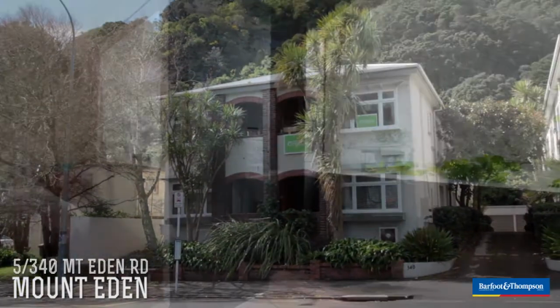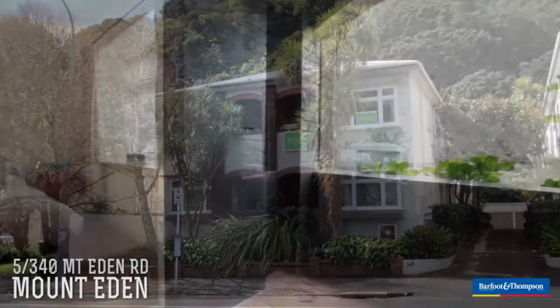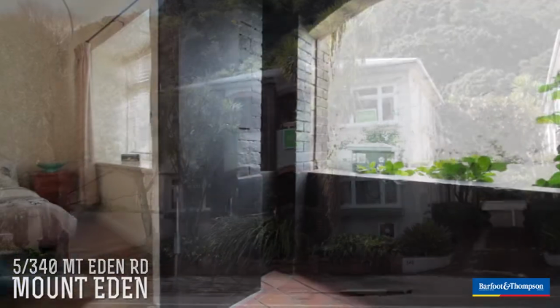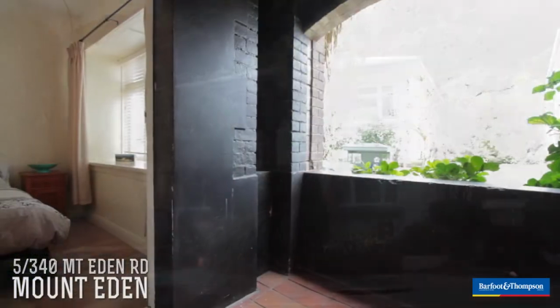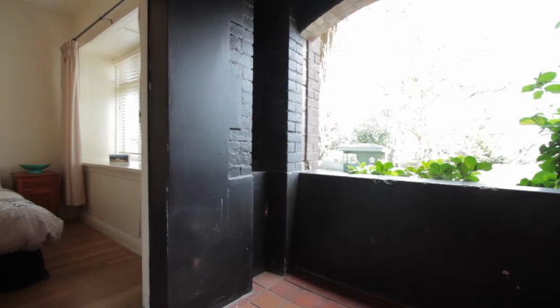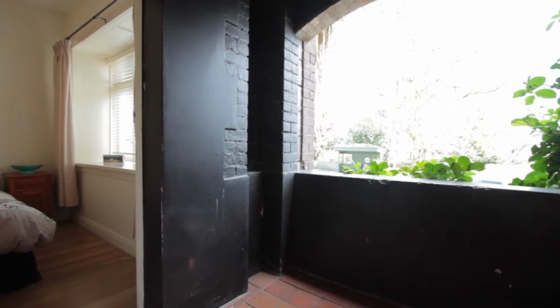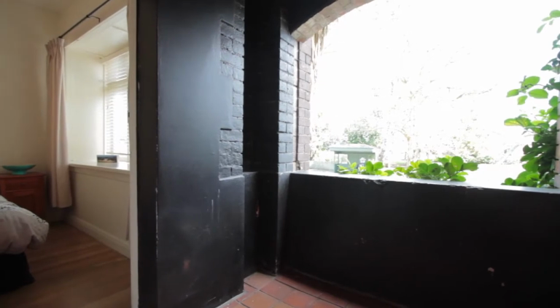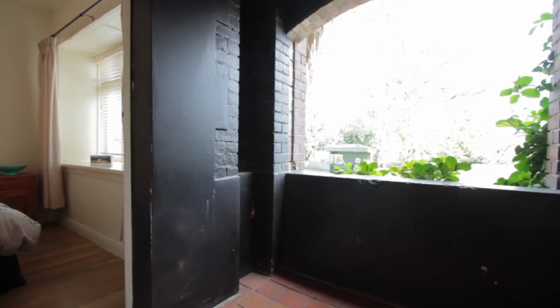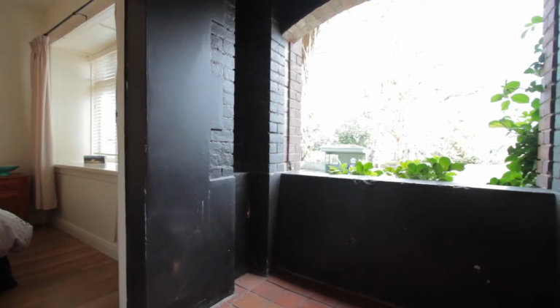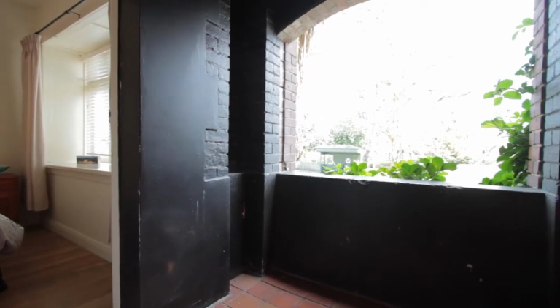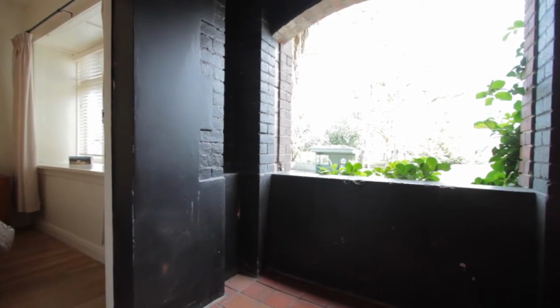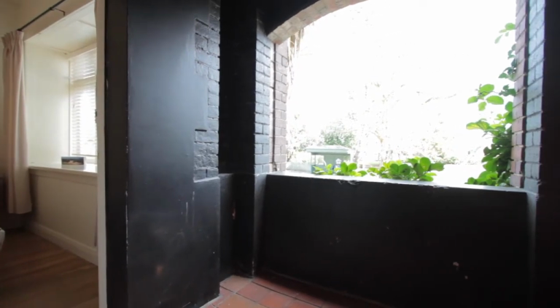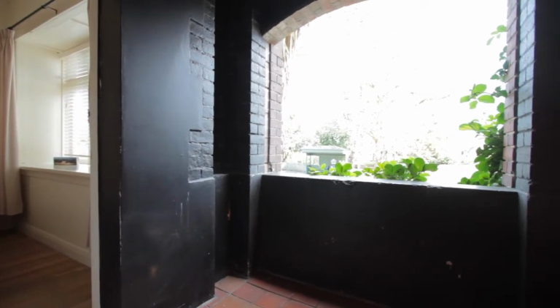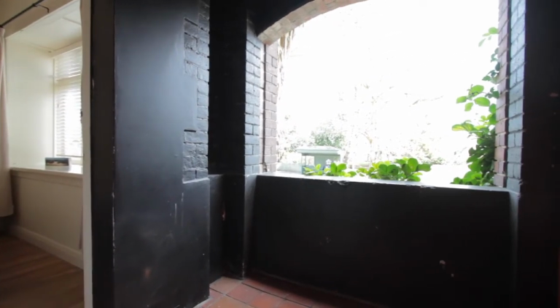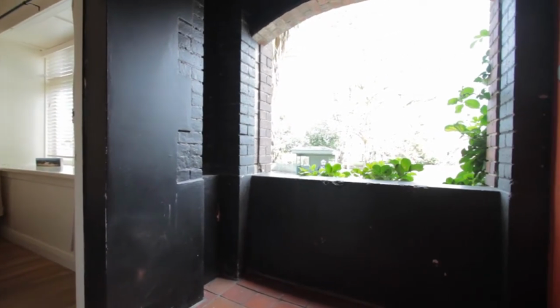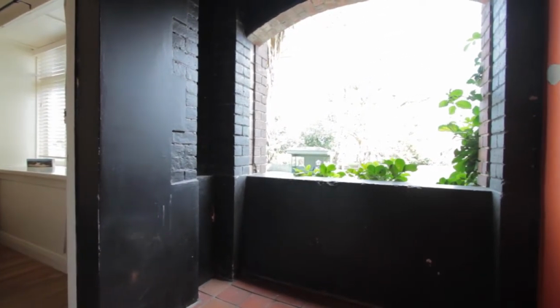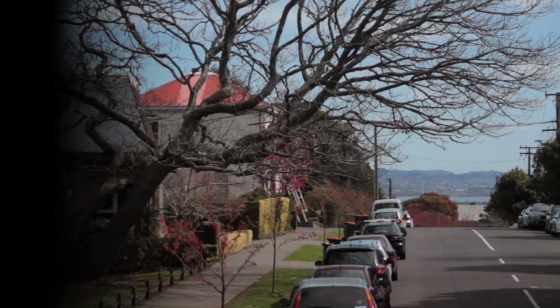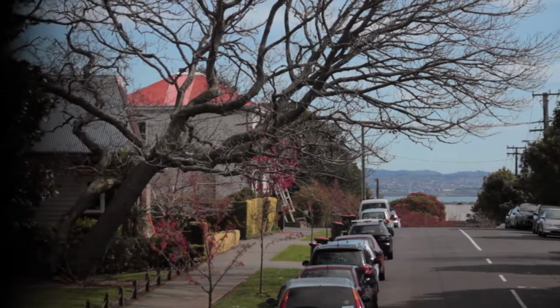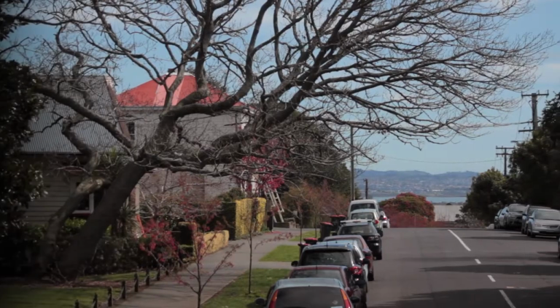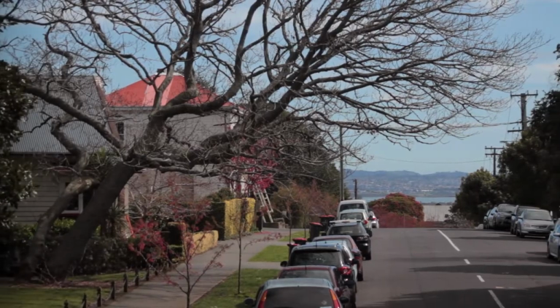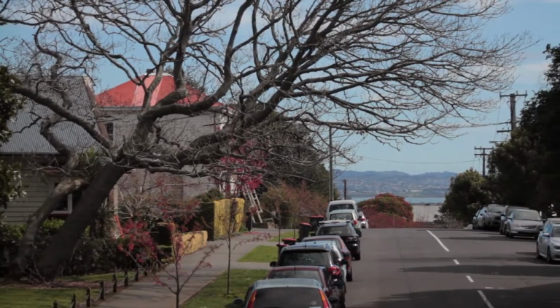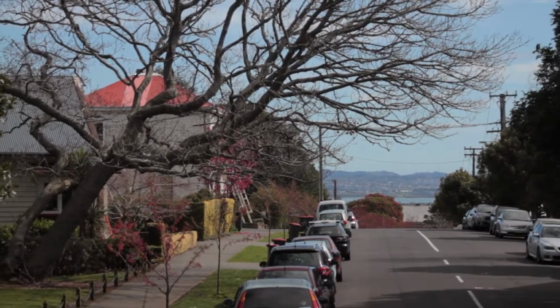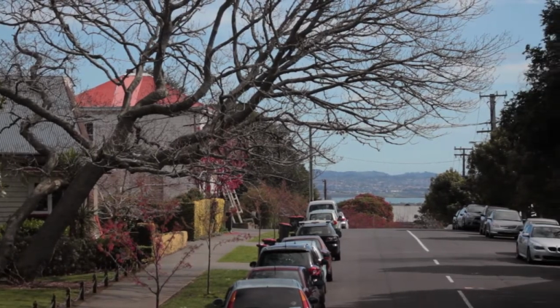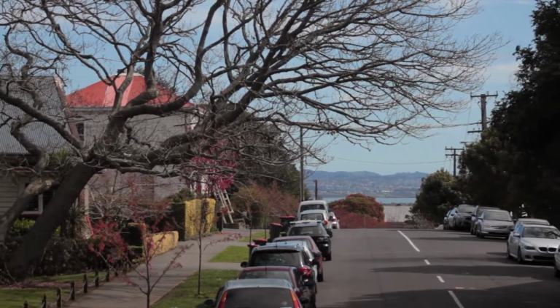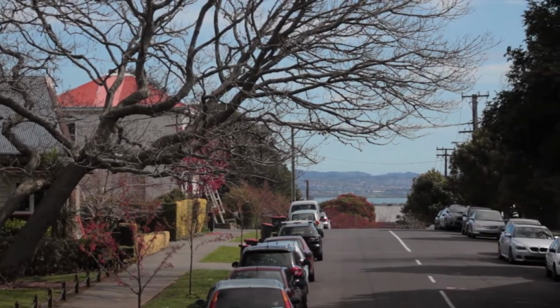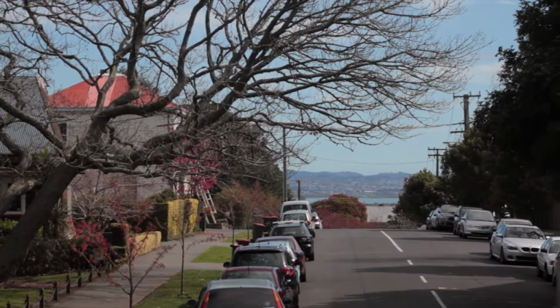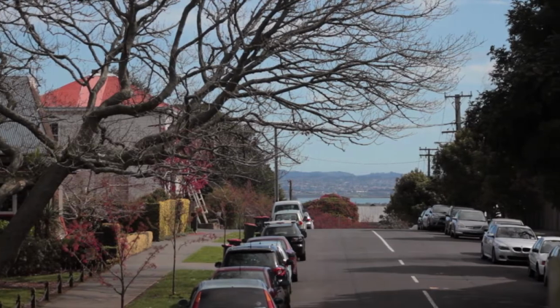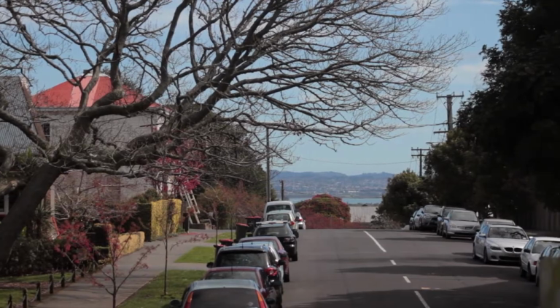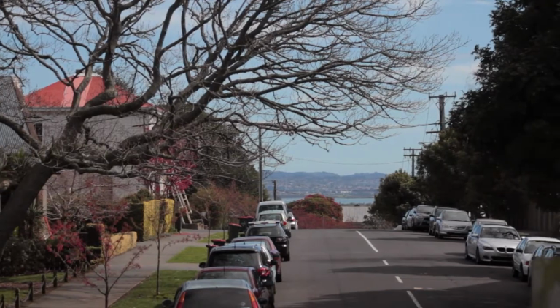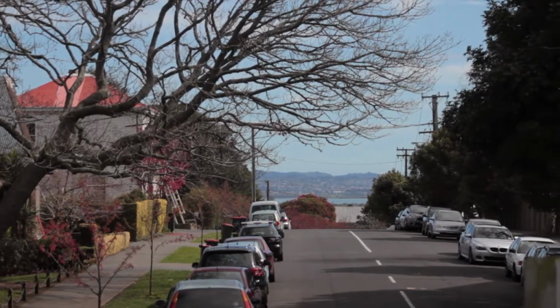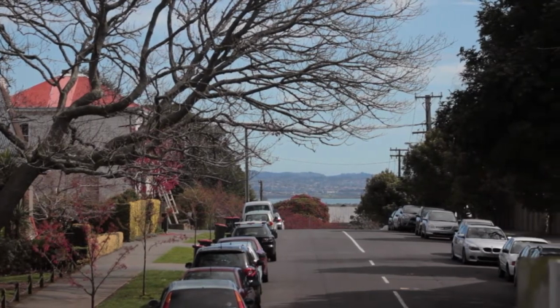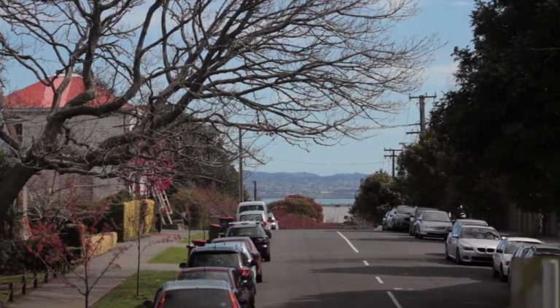And you will want to use this balcony, because from here I can see the water. Come on through, have a look.